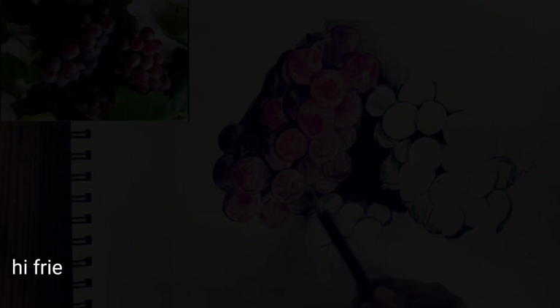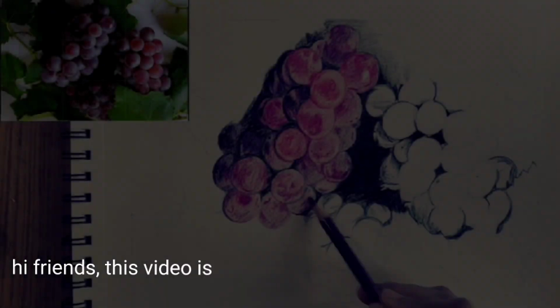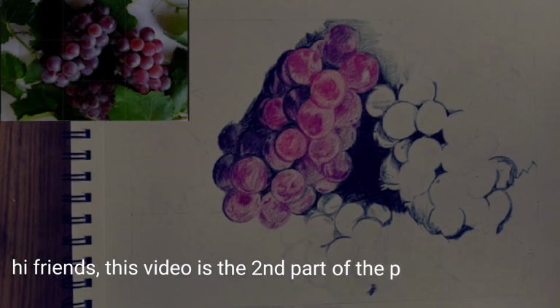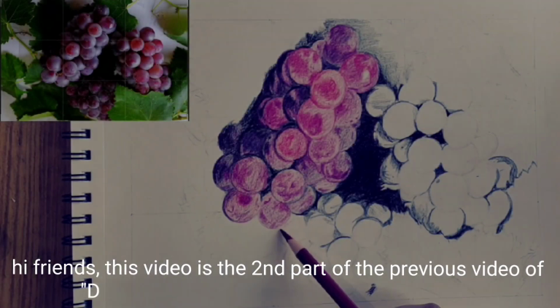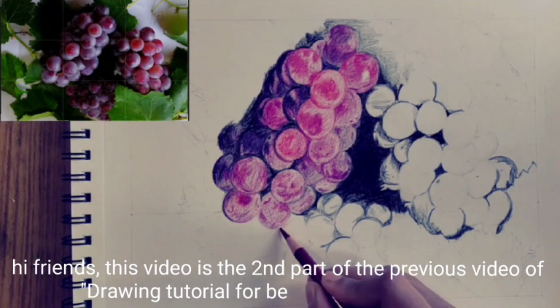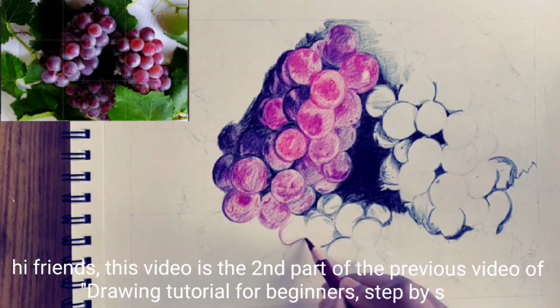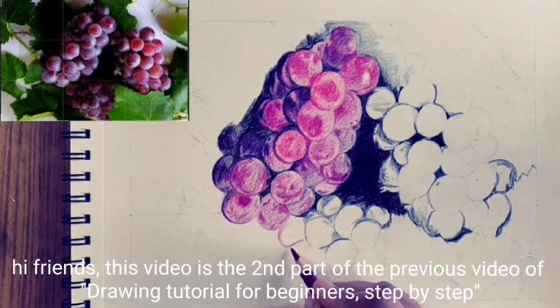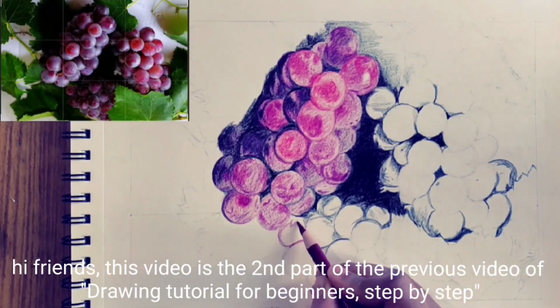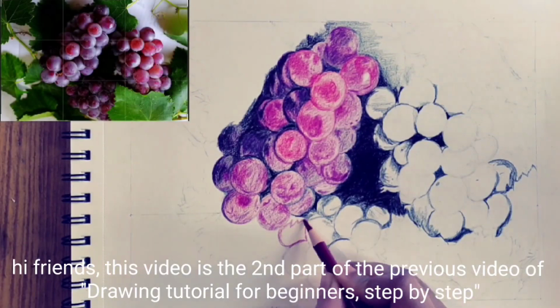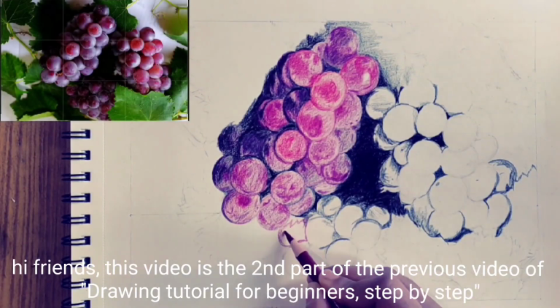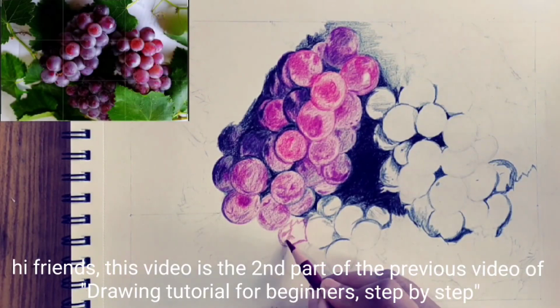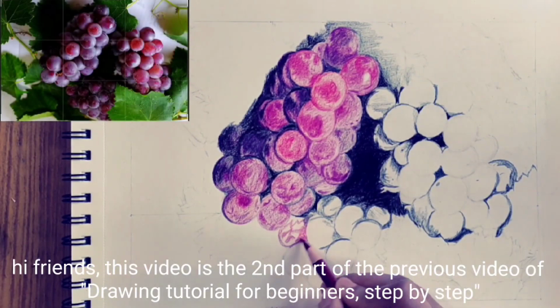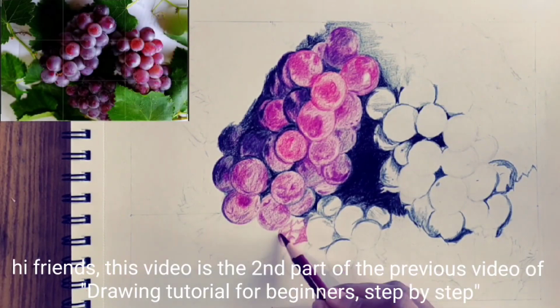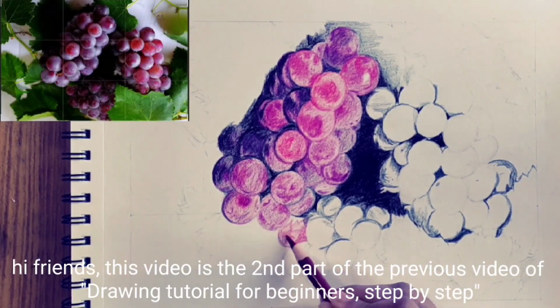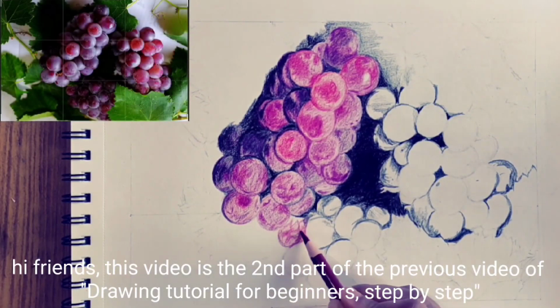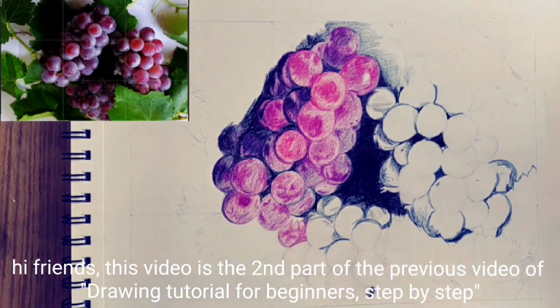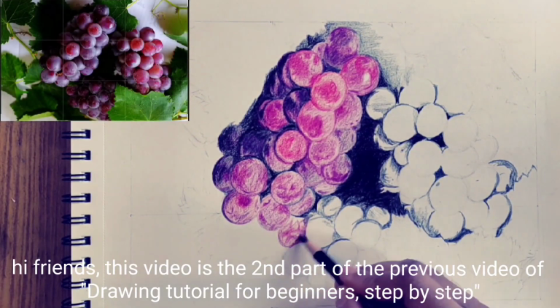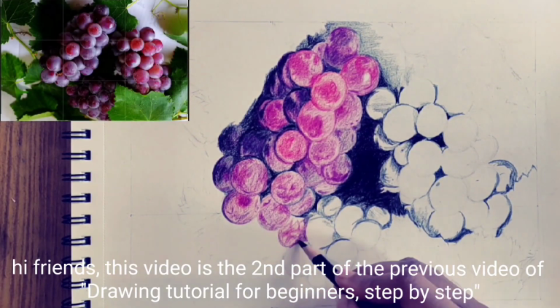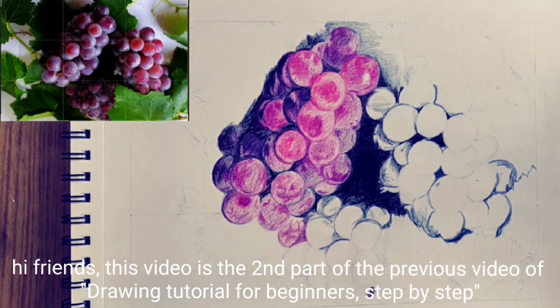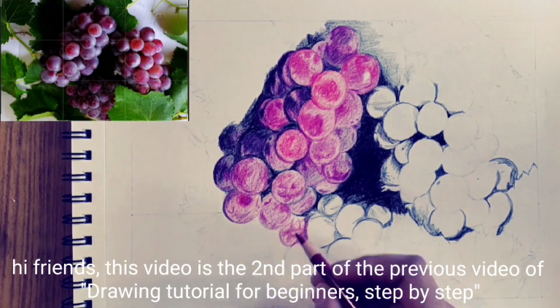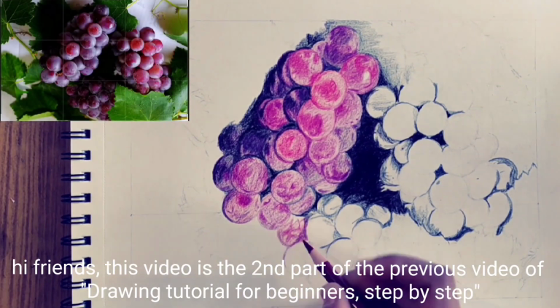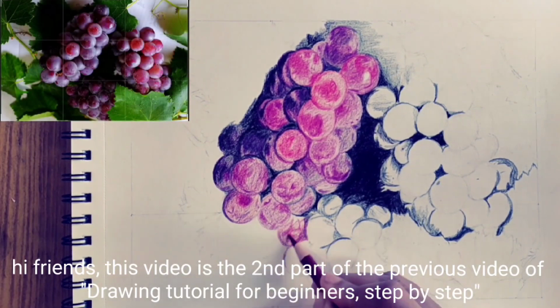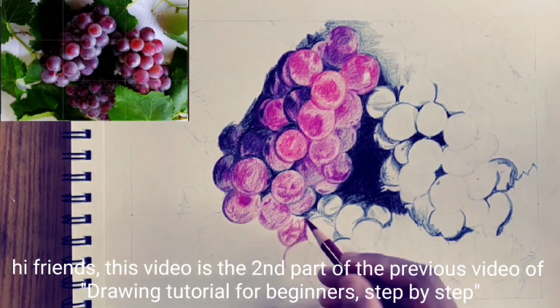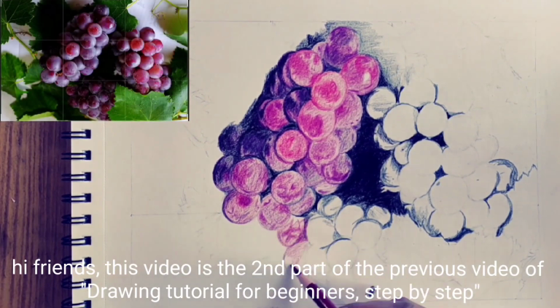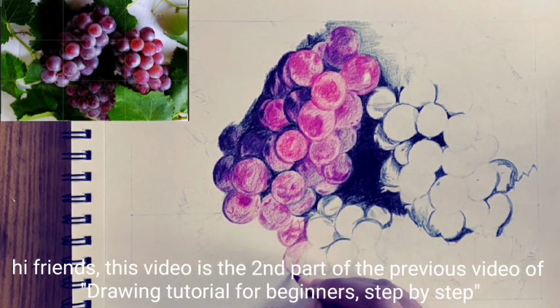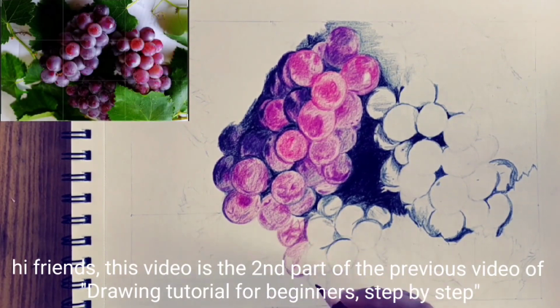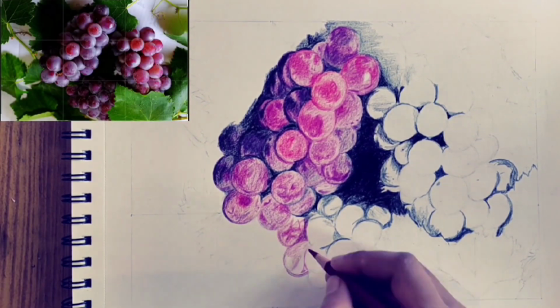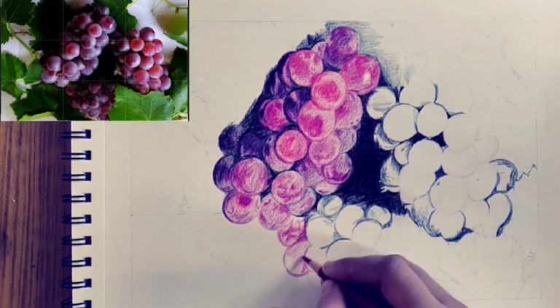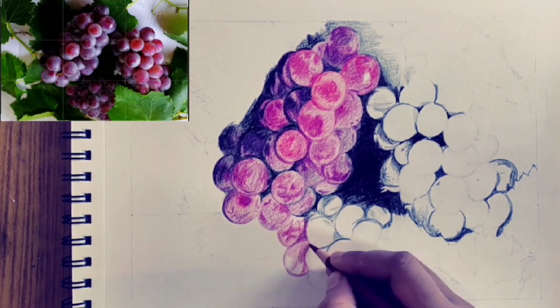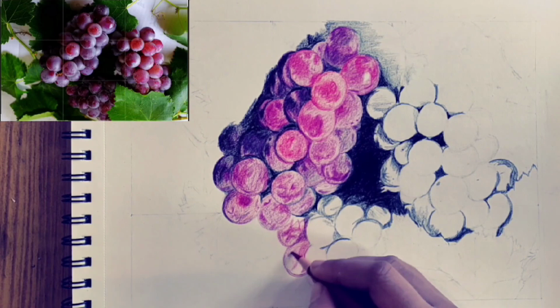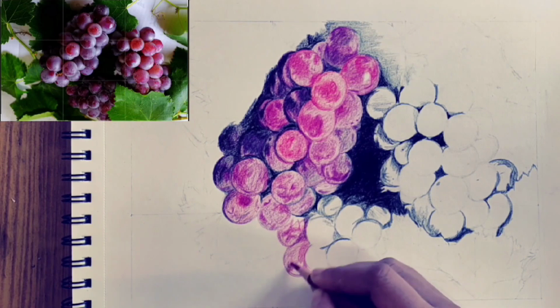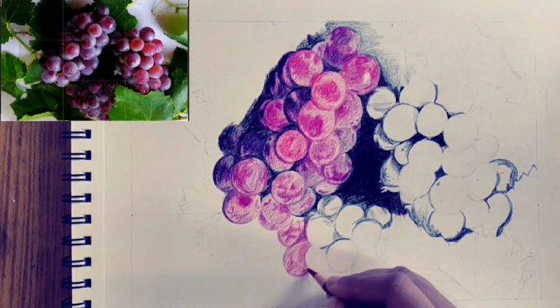Hi friends, this video is the second part of the previous video of drawing tutorial for beginners.